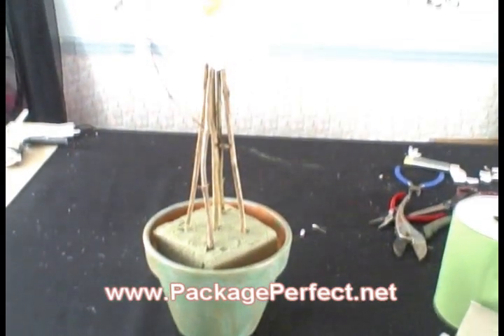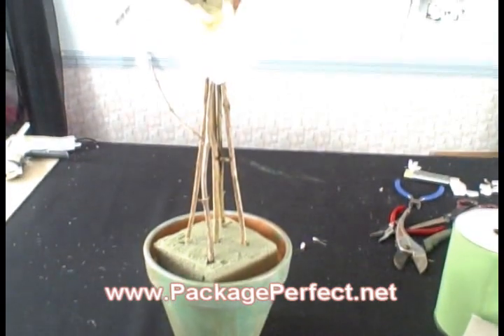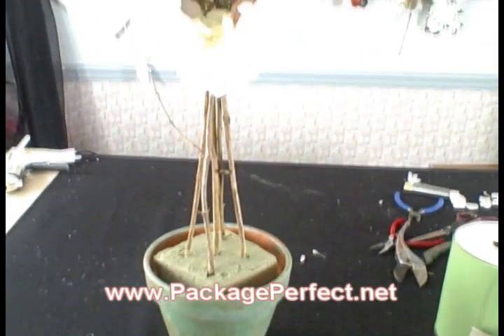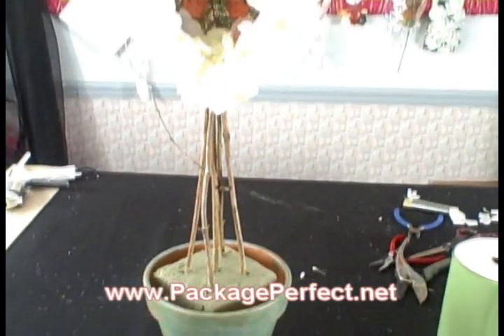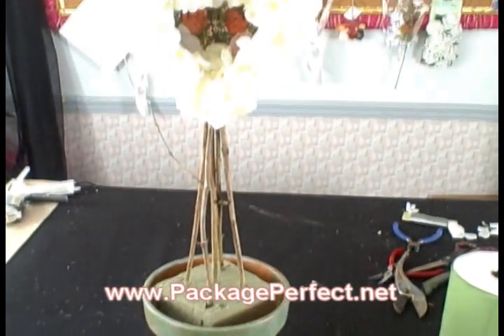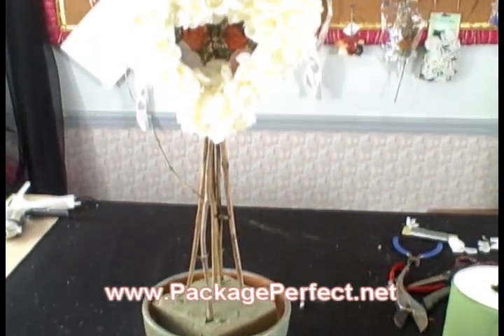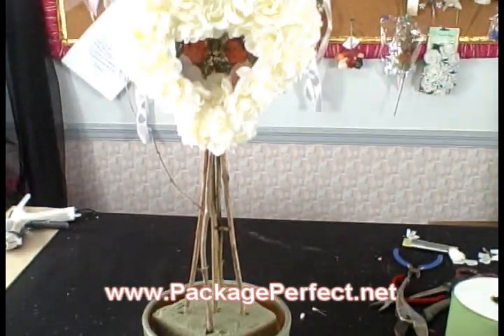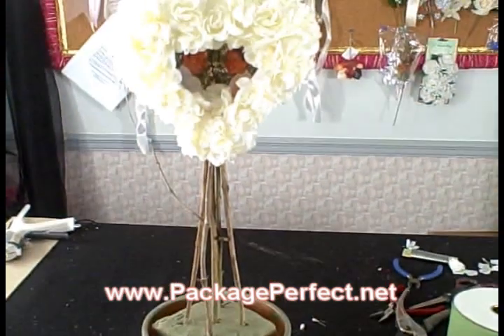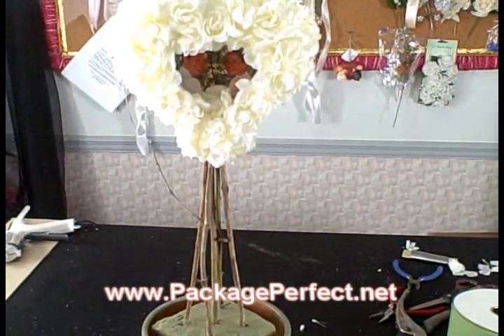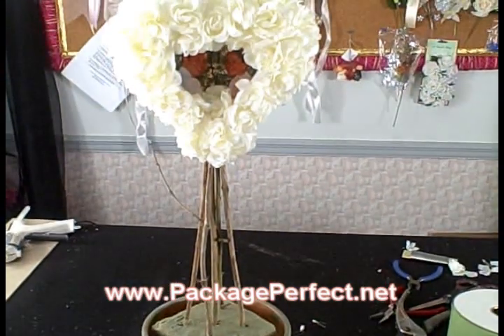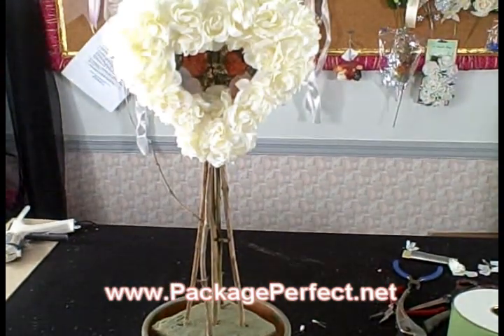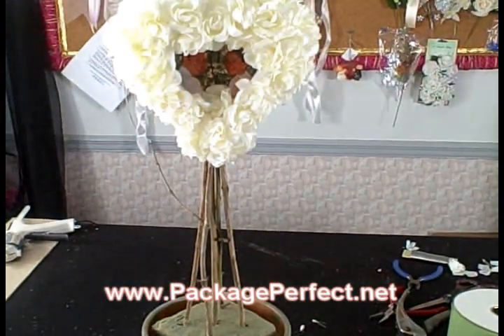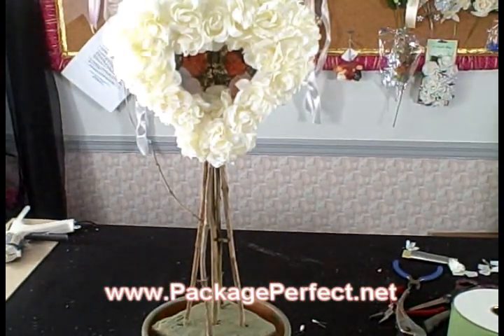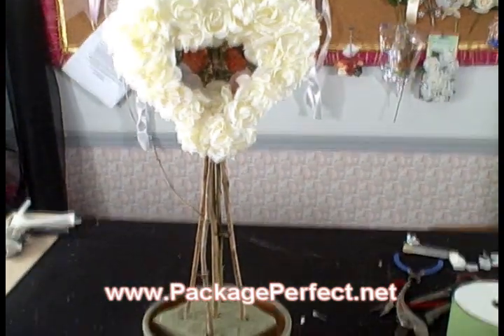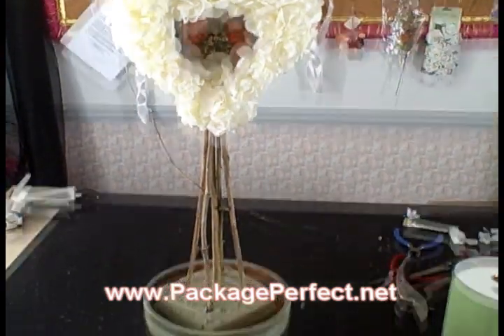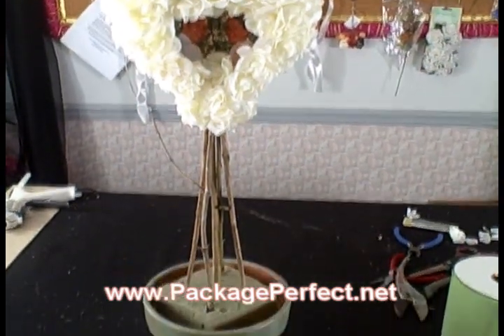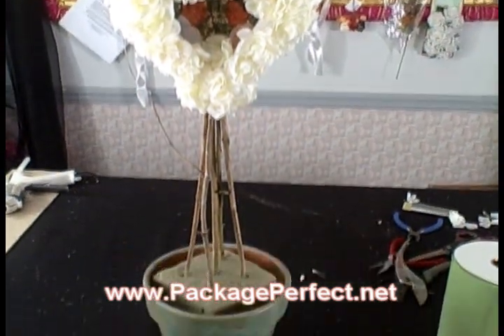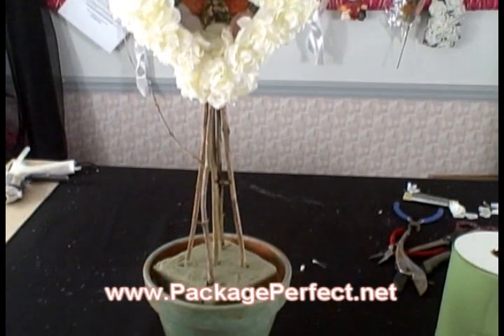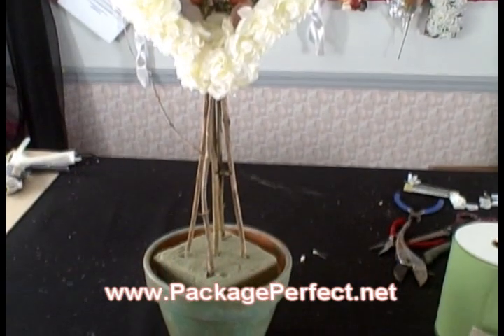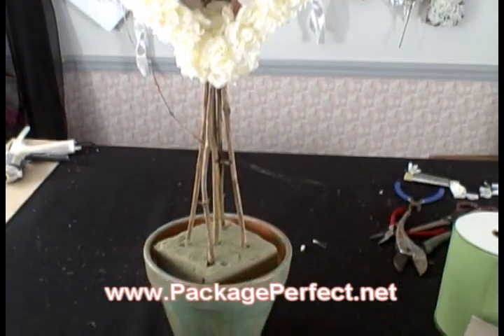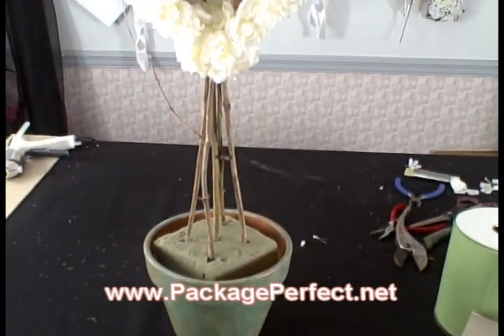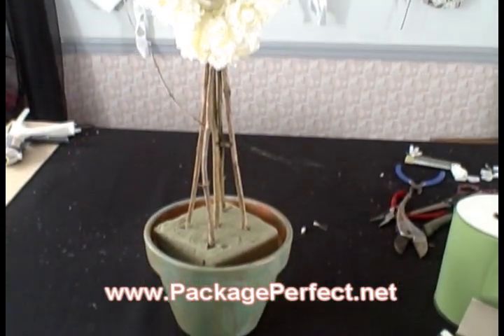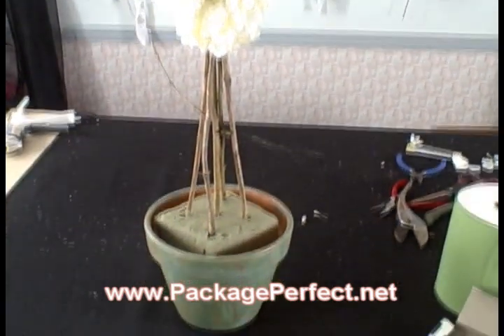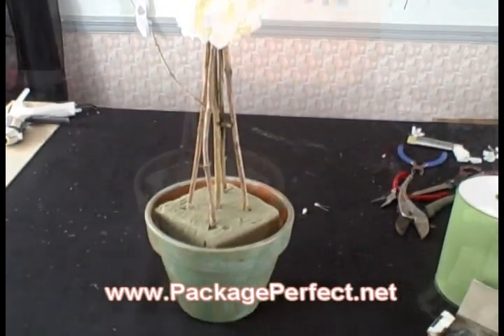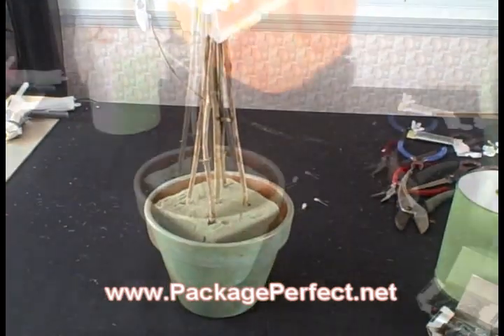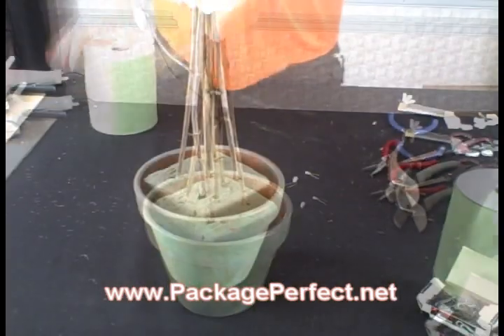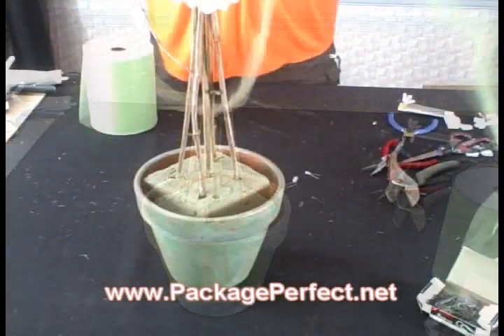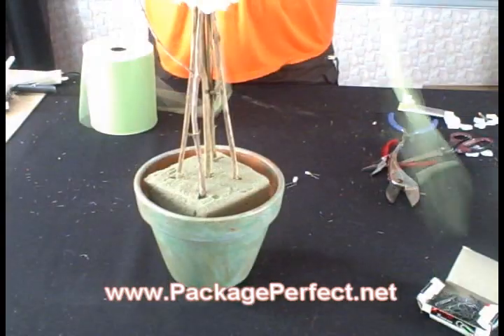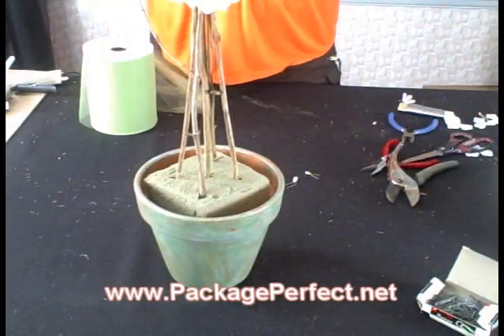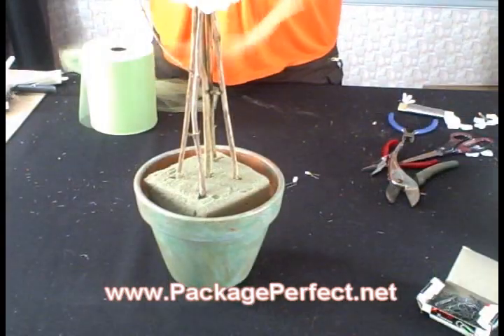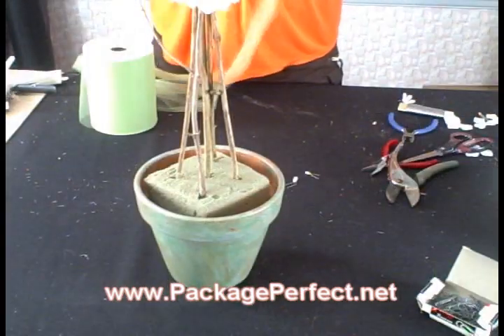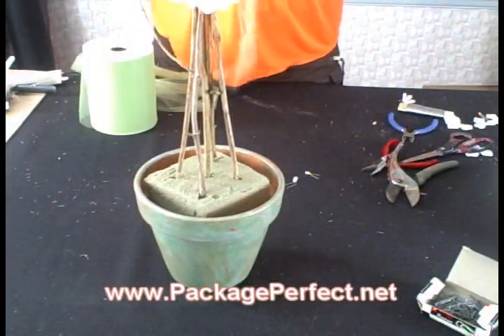I've now added my heart to the top of this twig base, and then we're going to go on to our final step to cover the foam on top of the pot.